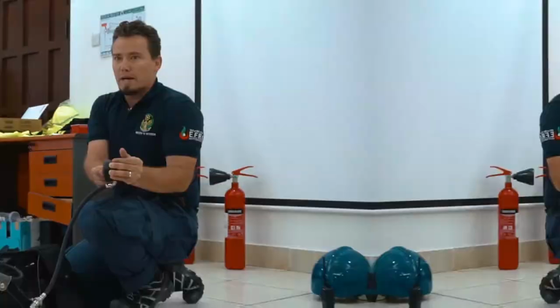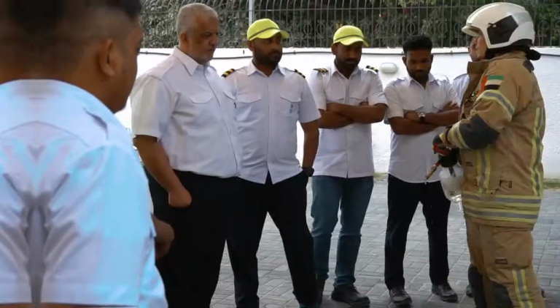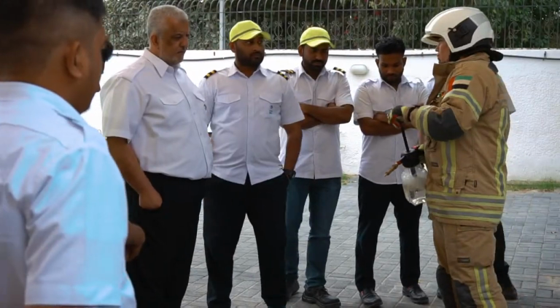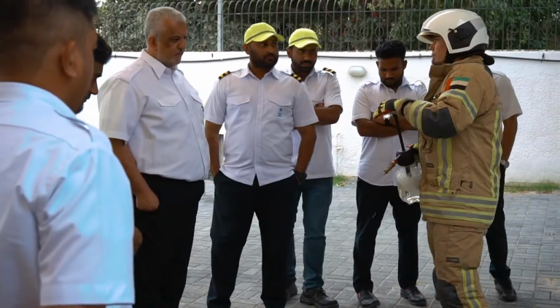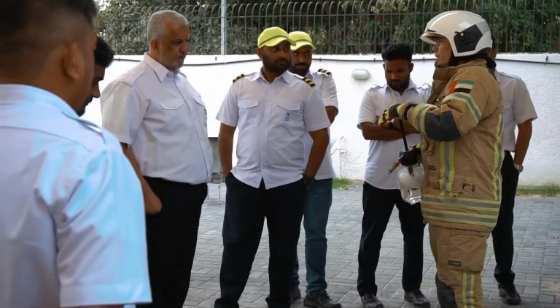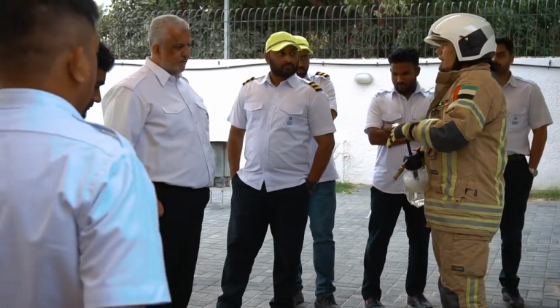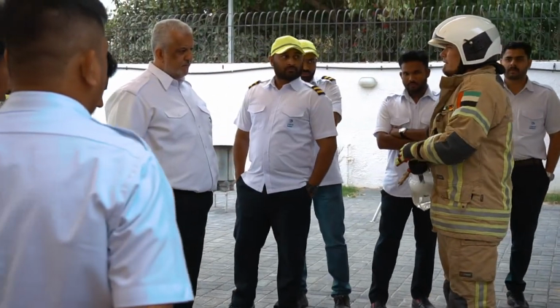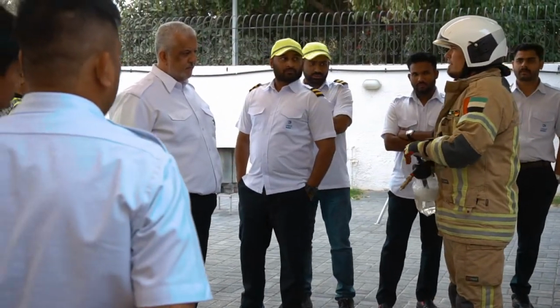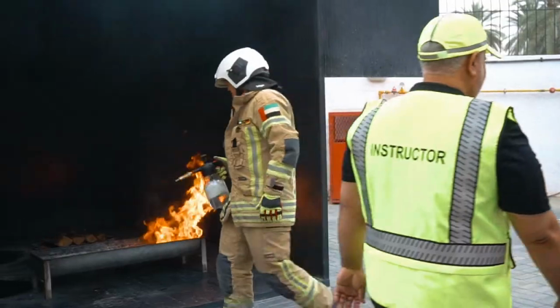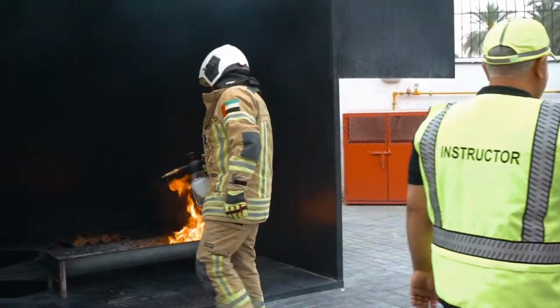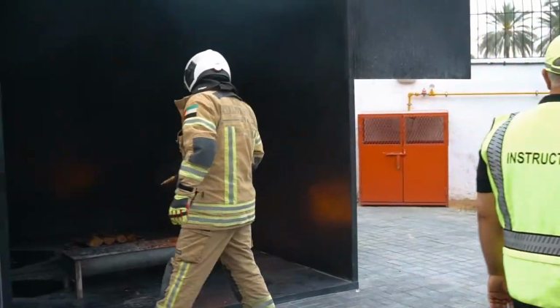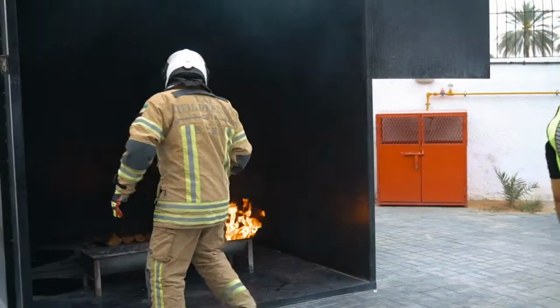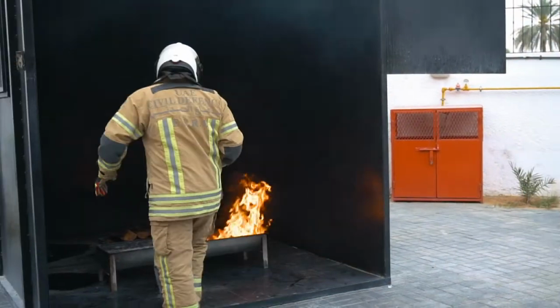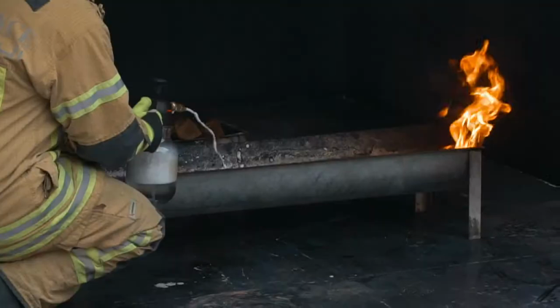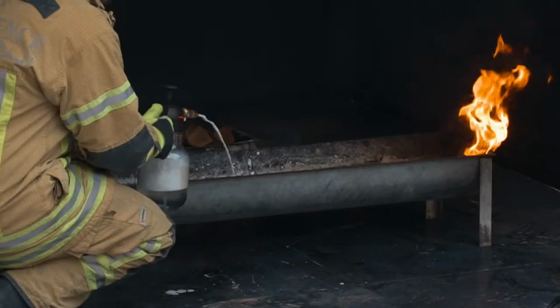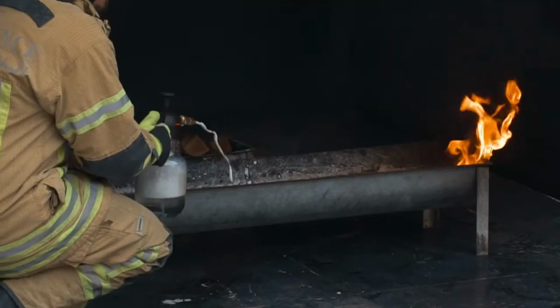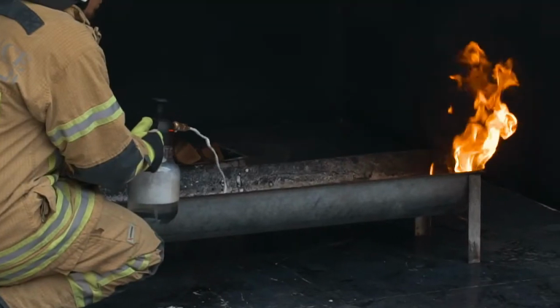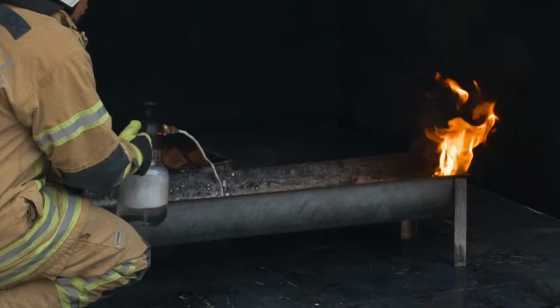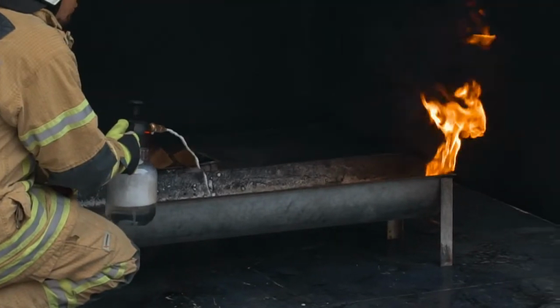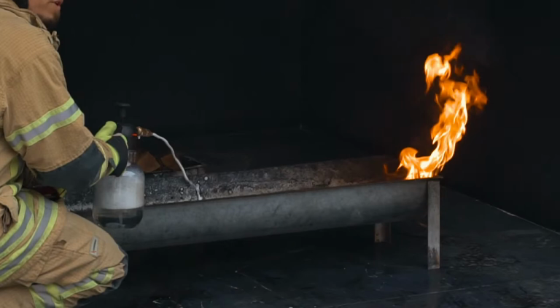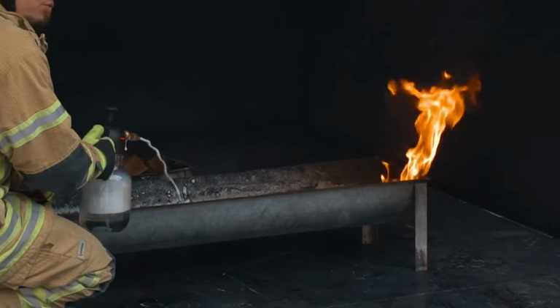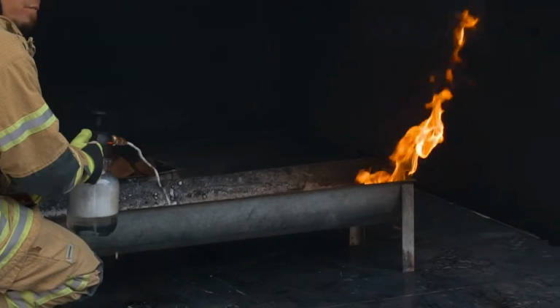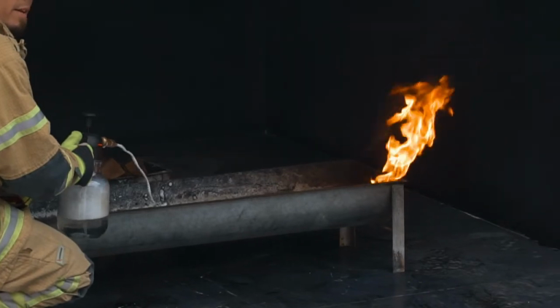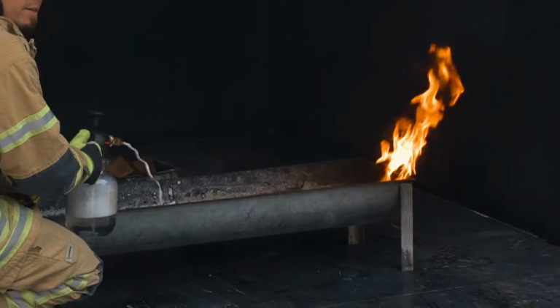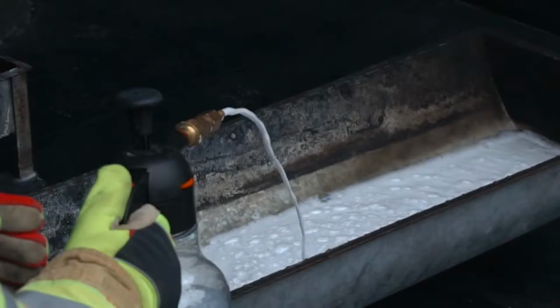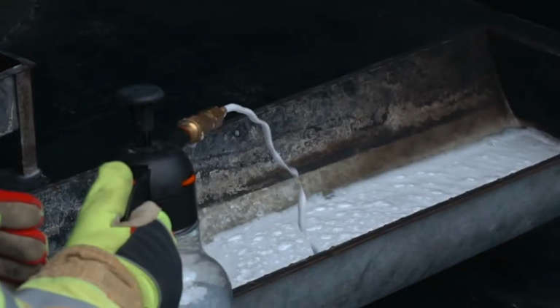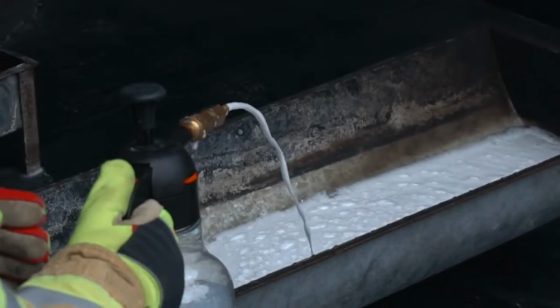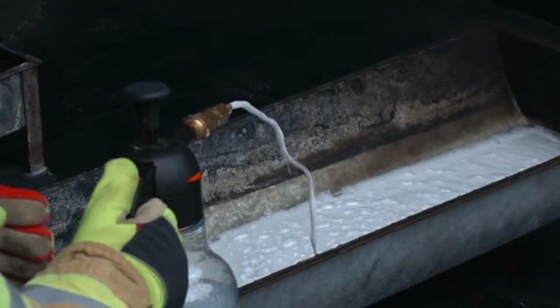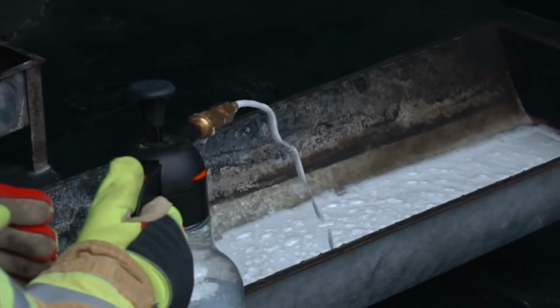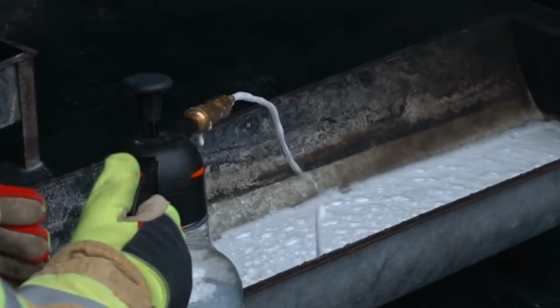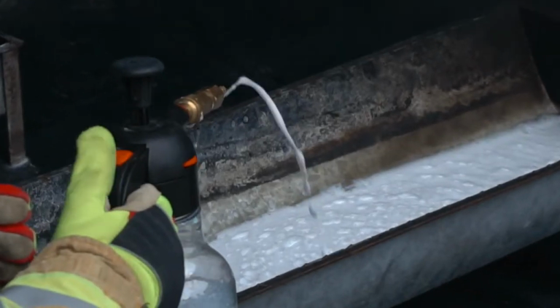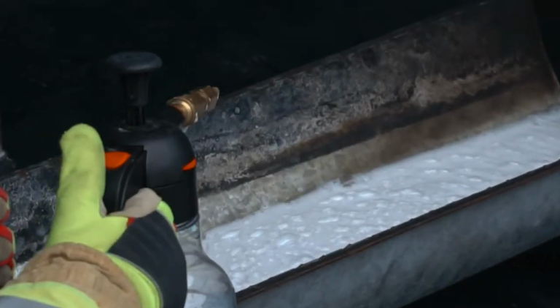Let's do it with a real fire. I don't need to push the foam into the fire — the foam goes in the direction.